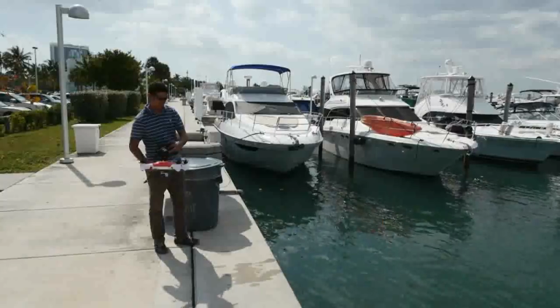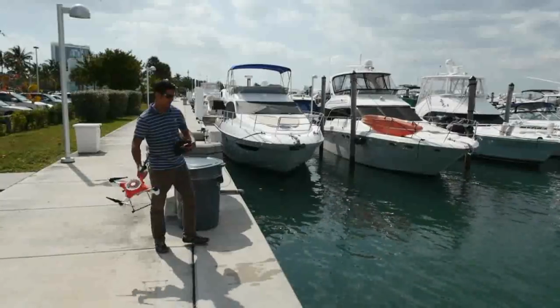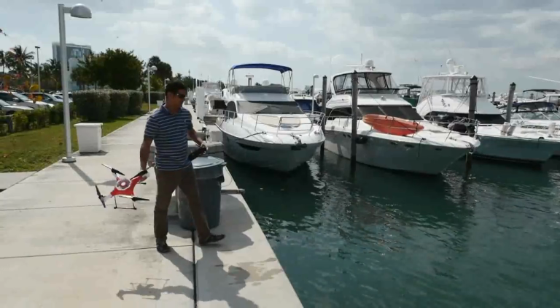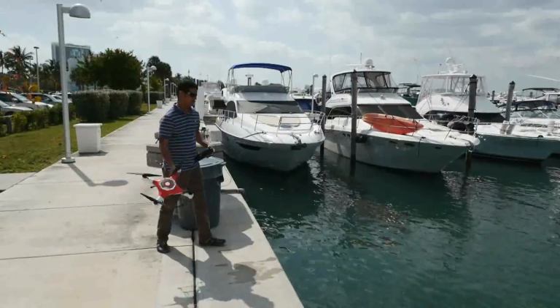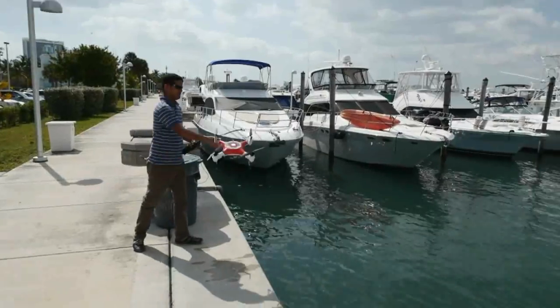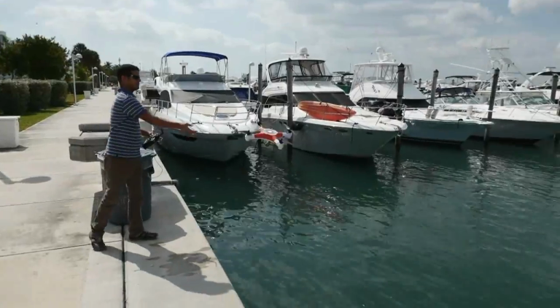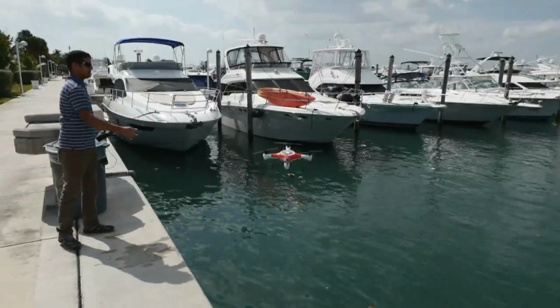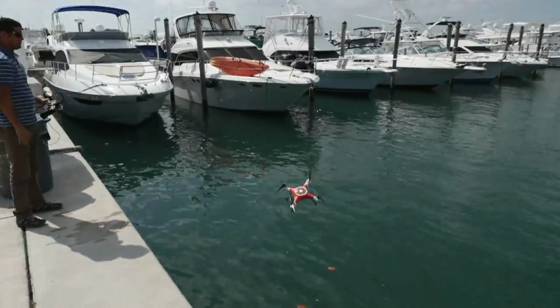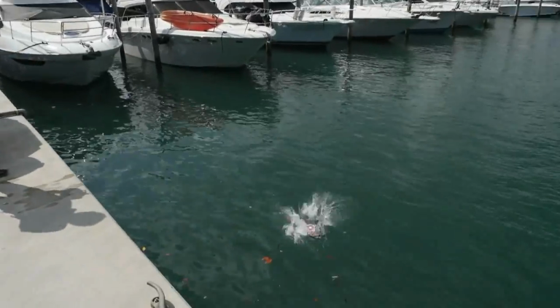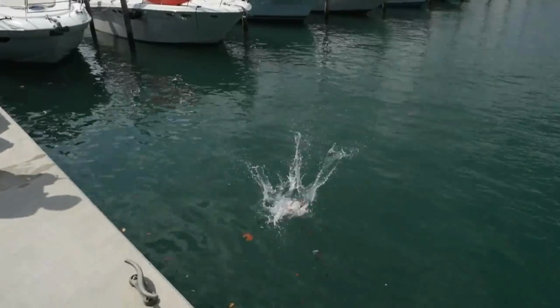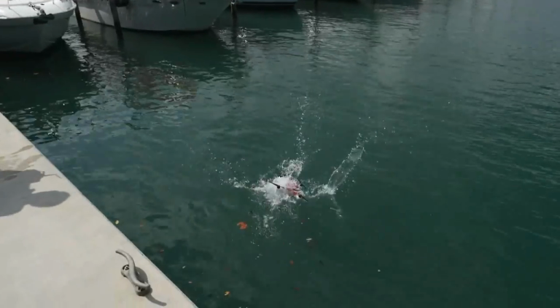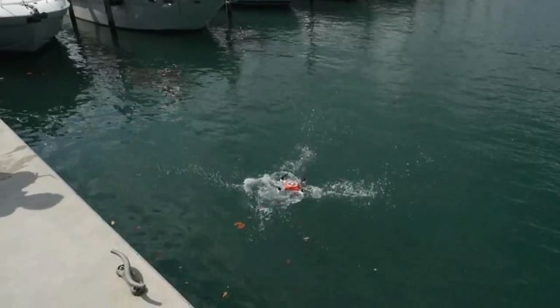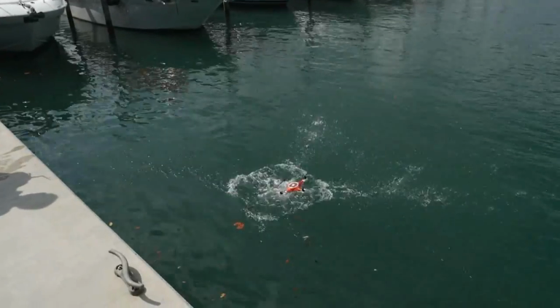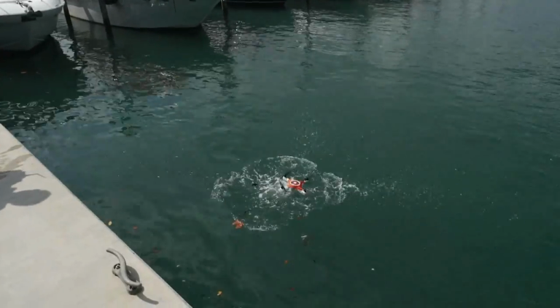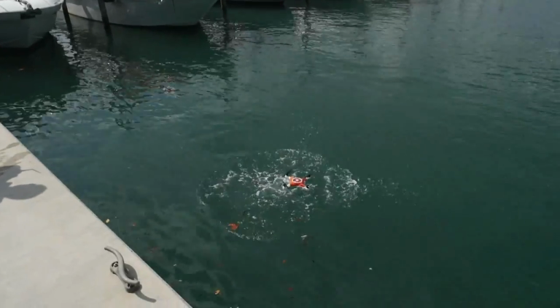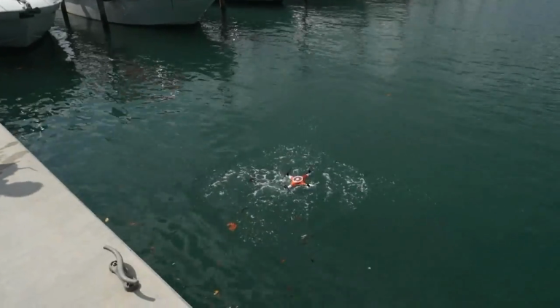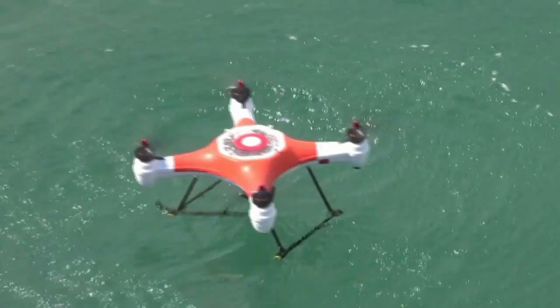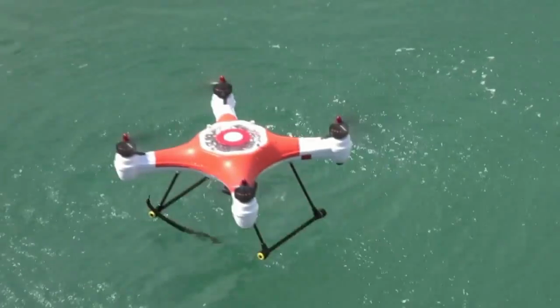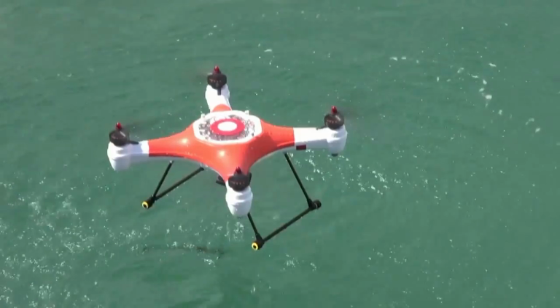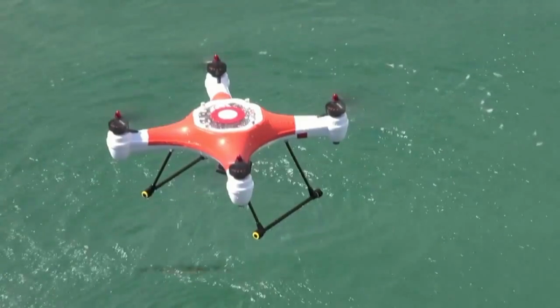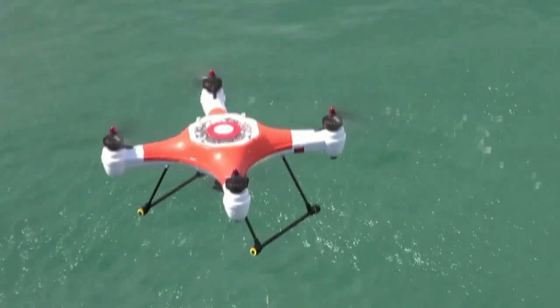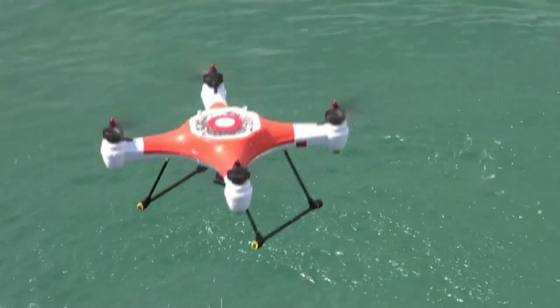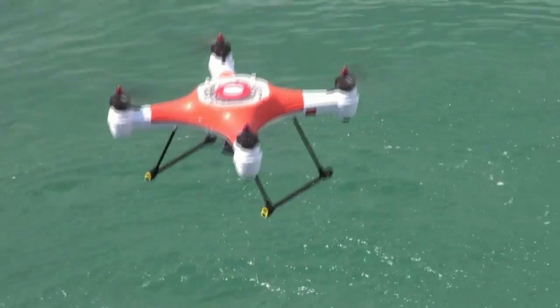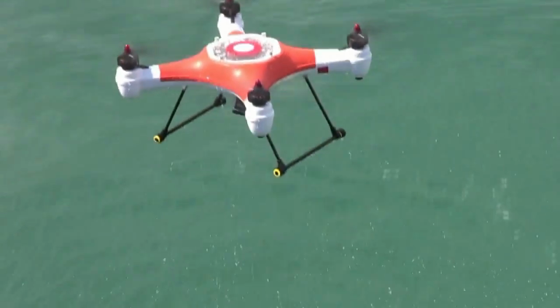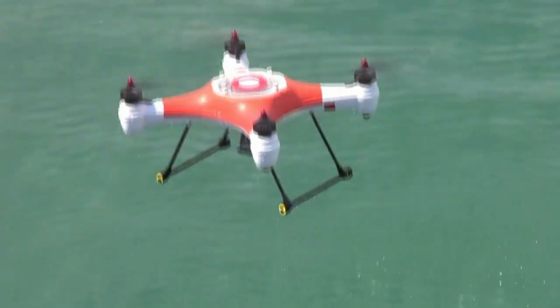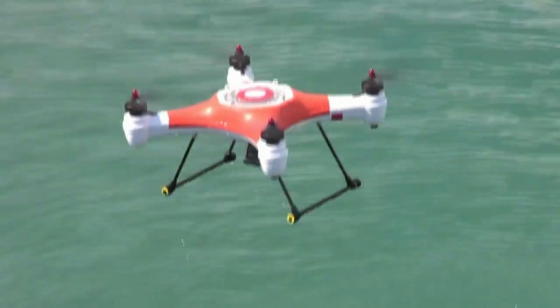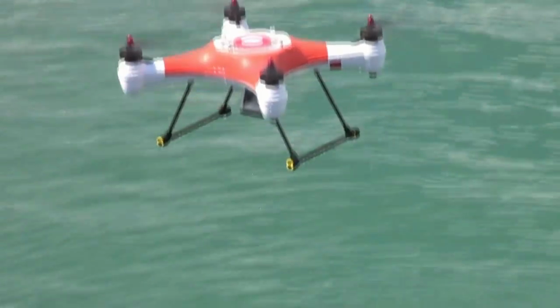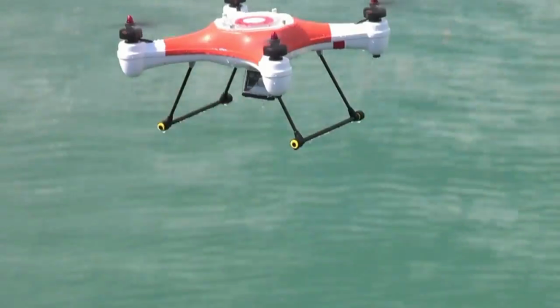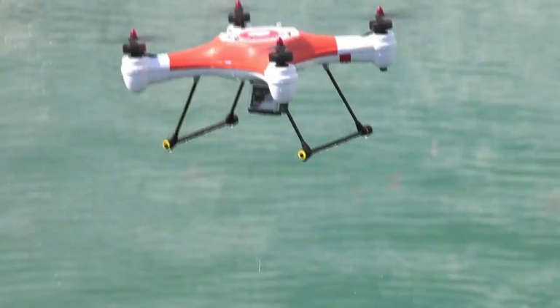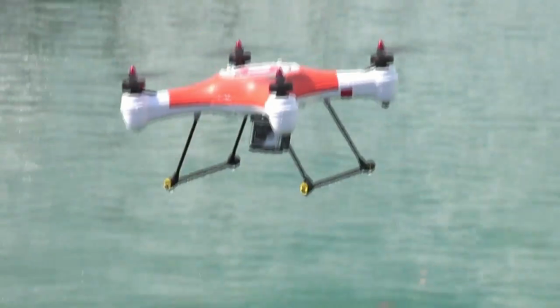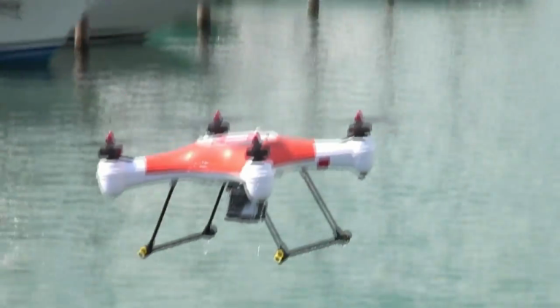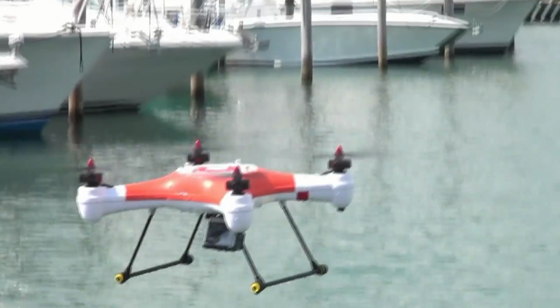All right, now what I want to know is, that guy just tosses this thing in the water and casually takes off, but wouldn't it suck if it landed upside down?